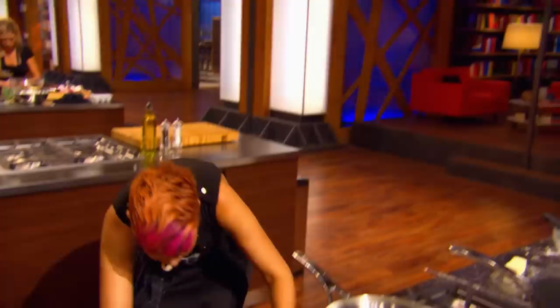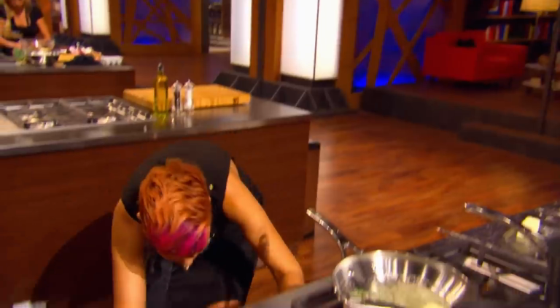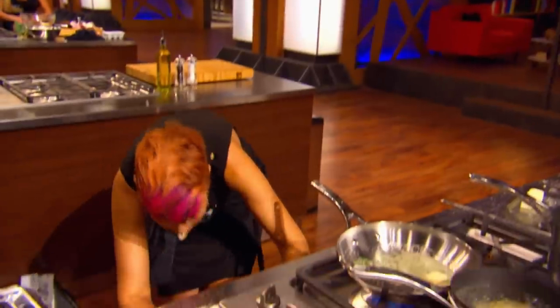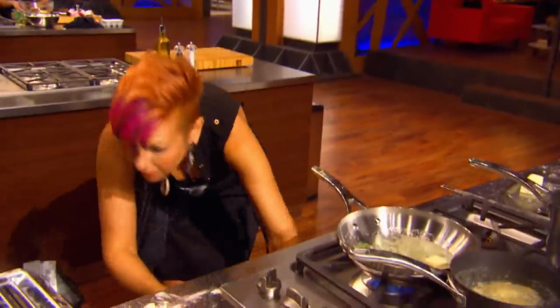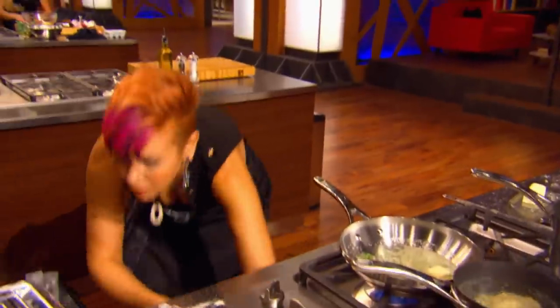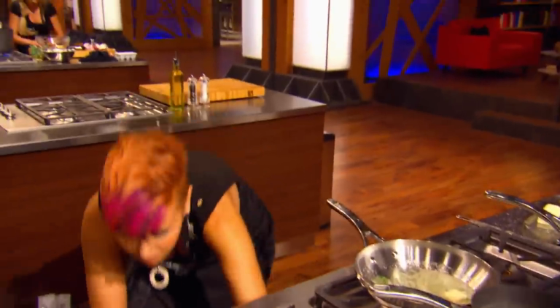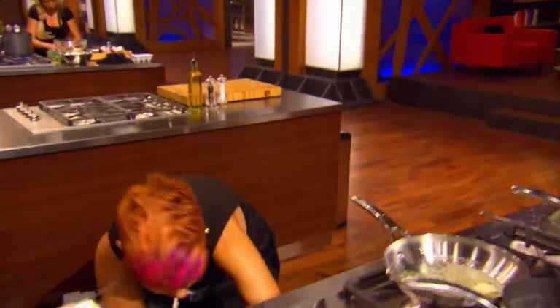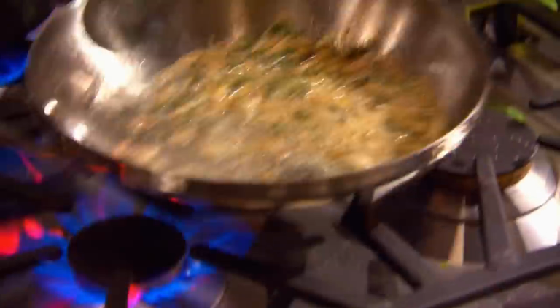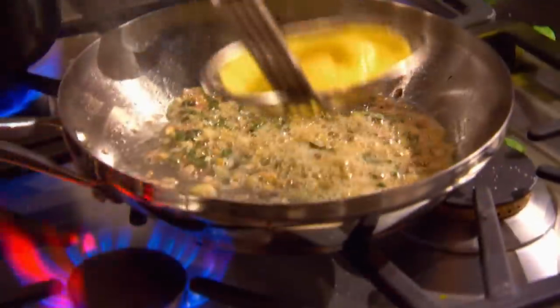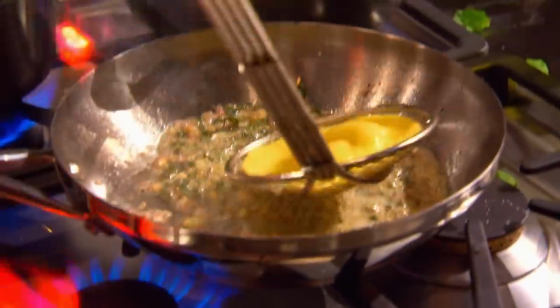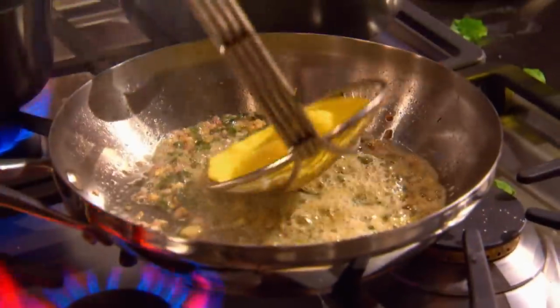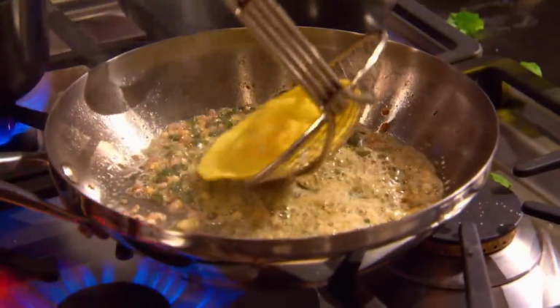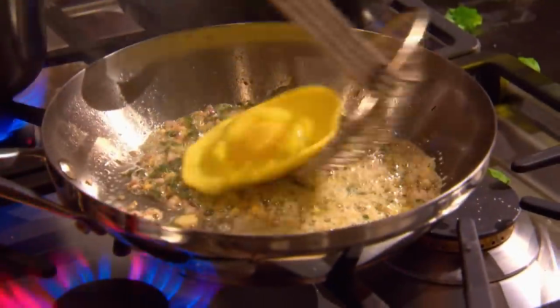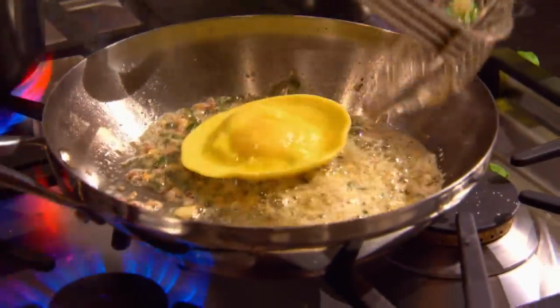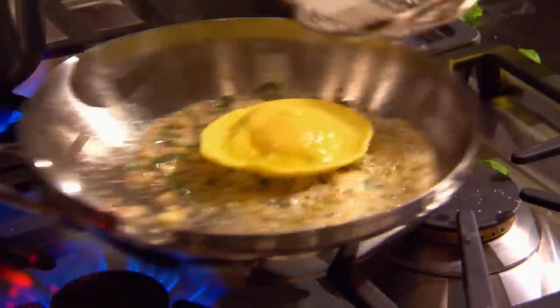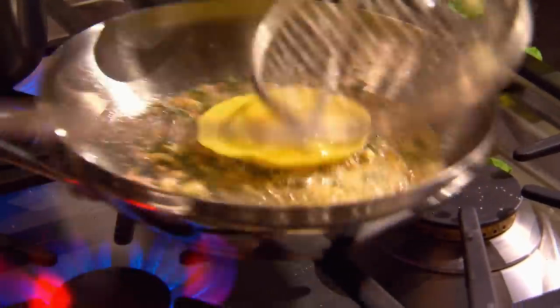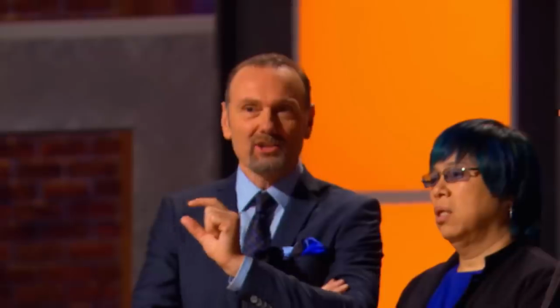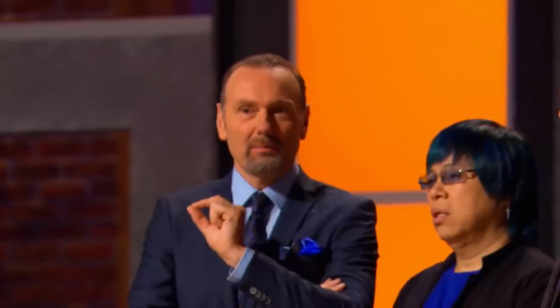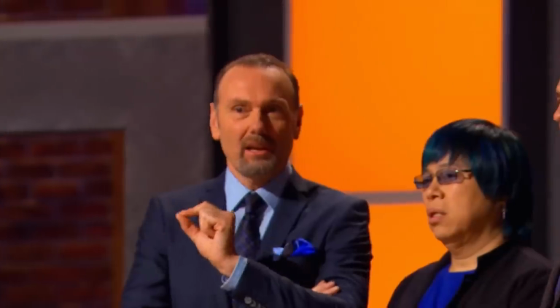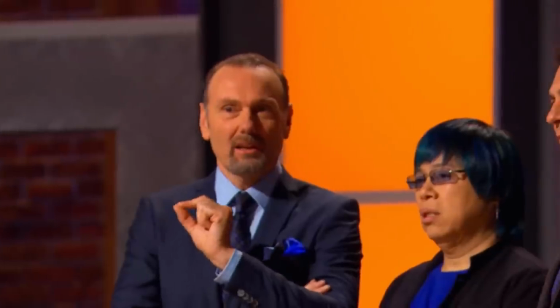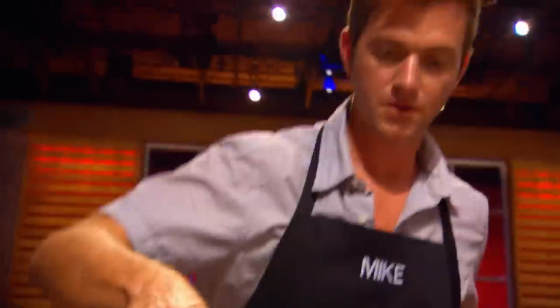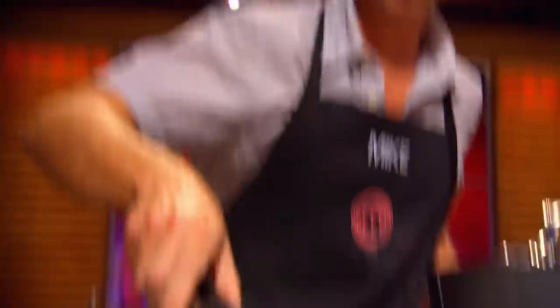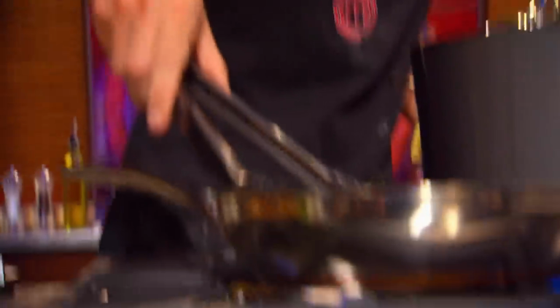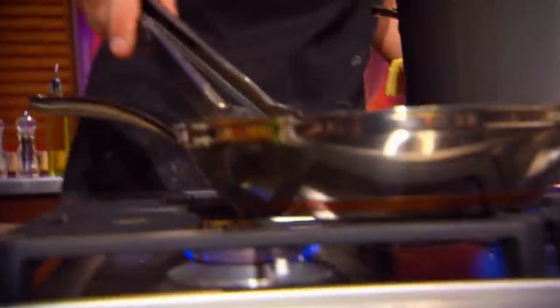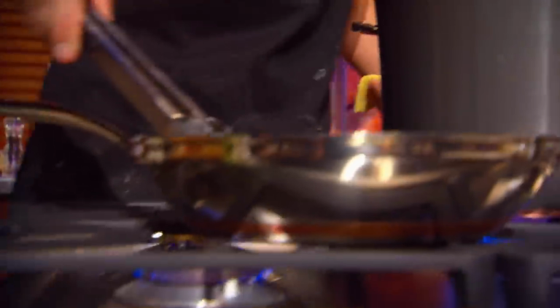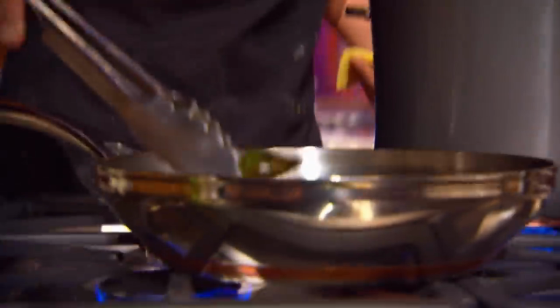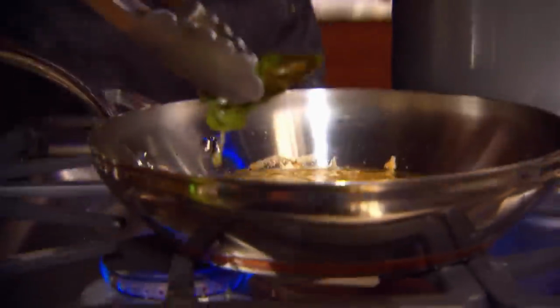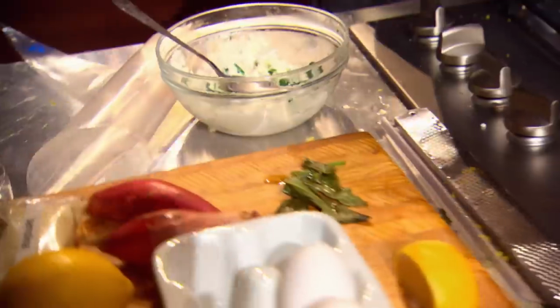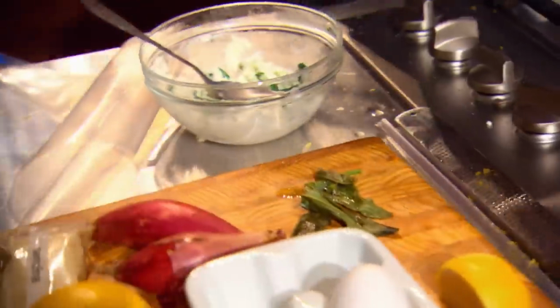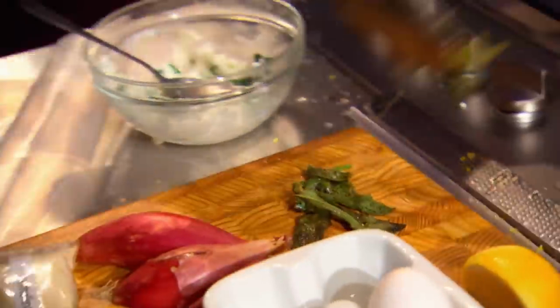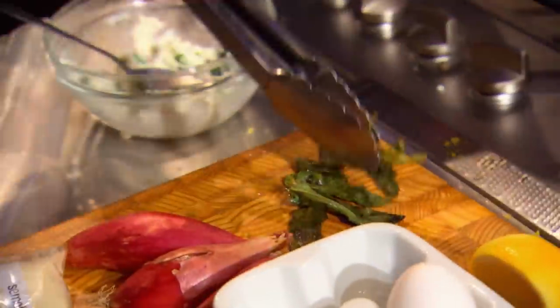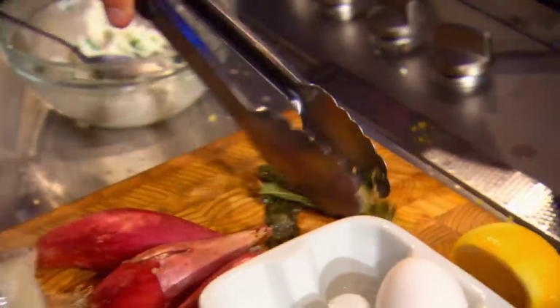Oh, my god. I wonder how many have actually made a crispy fried sage leaf.